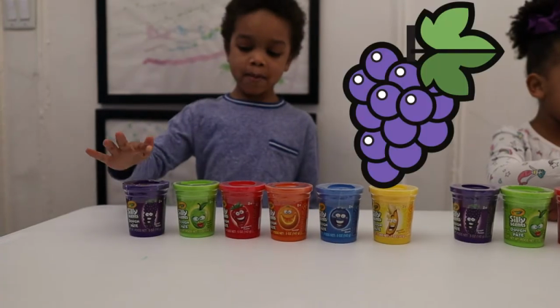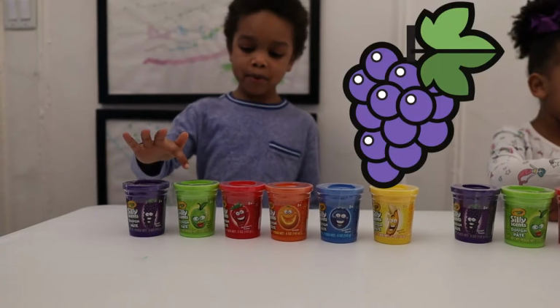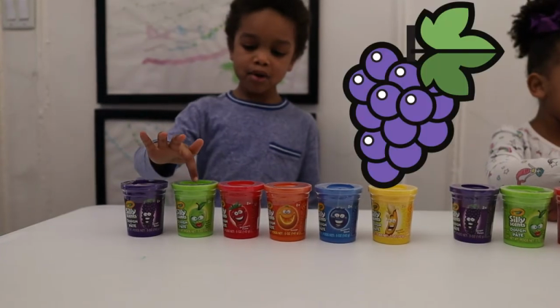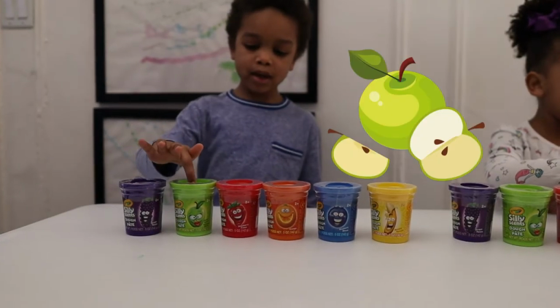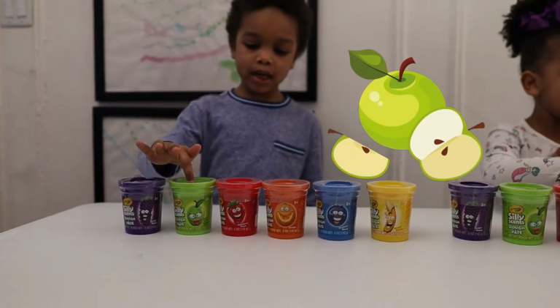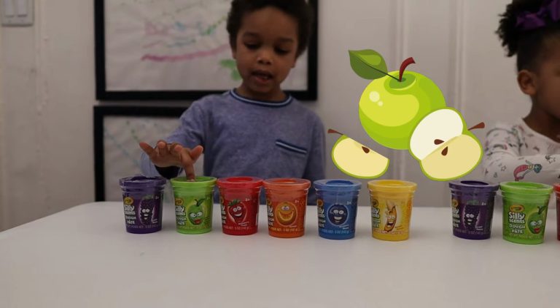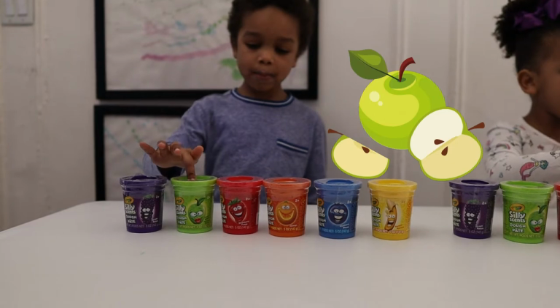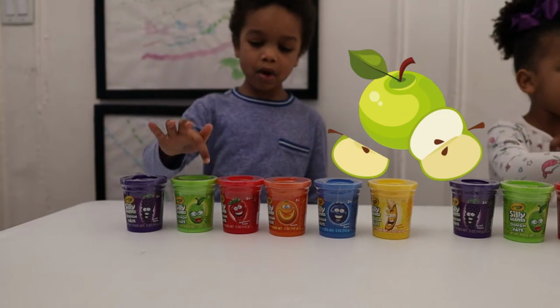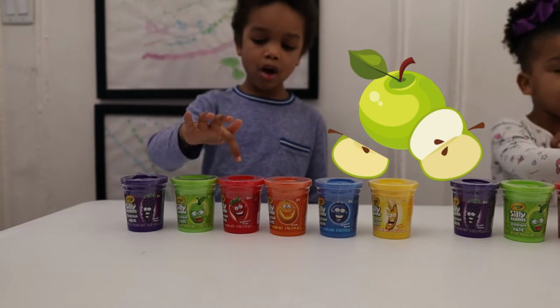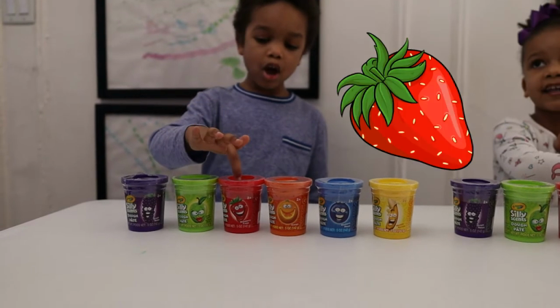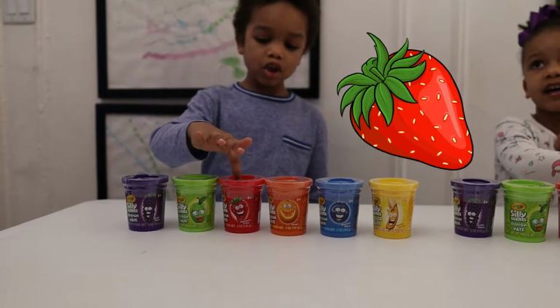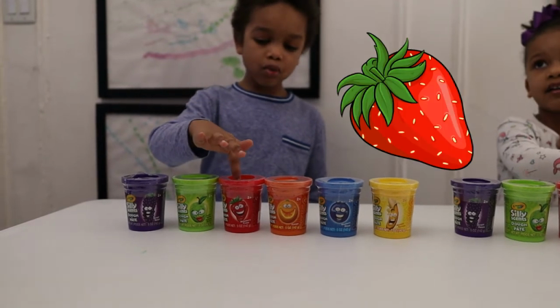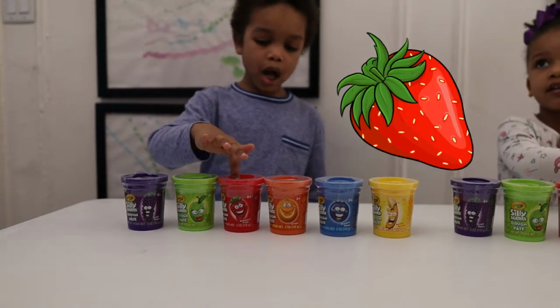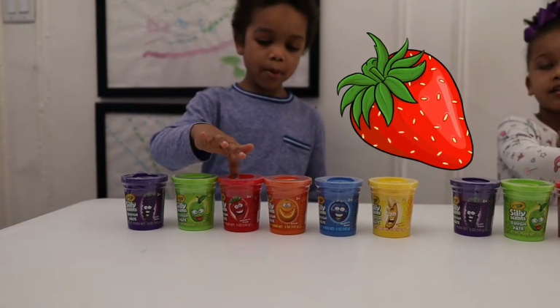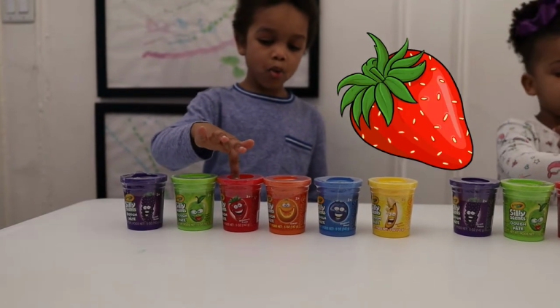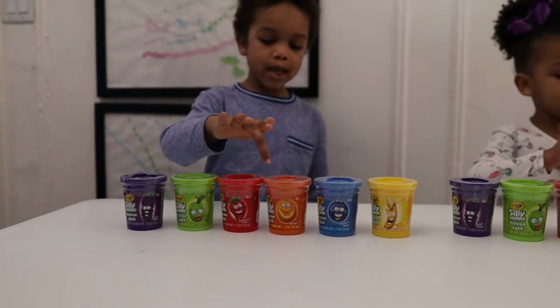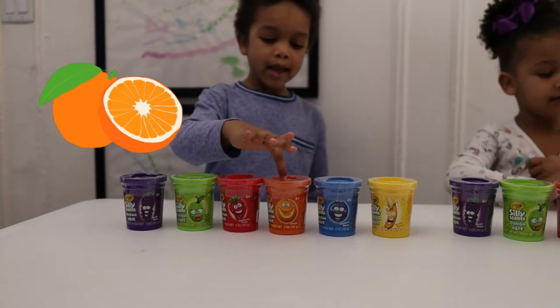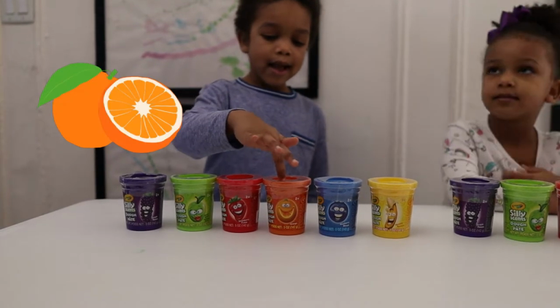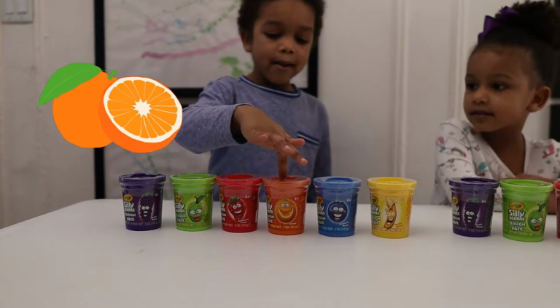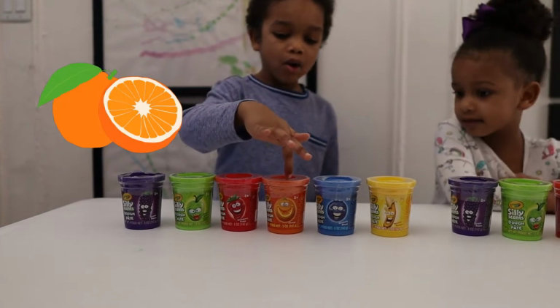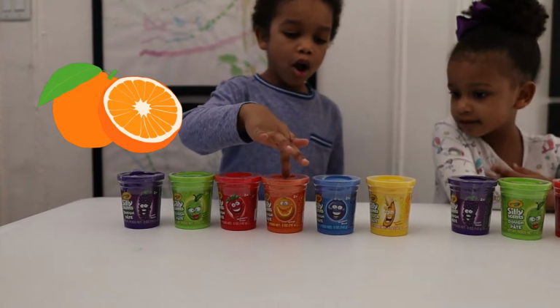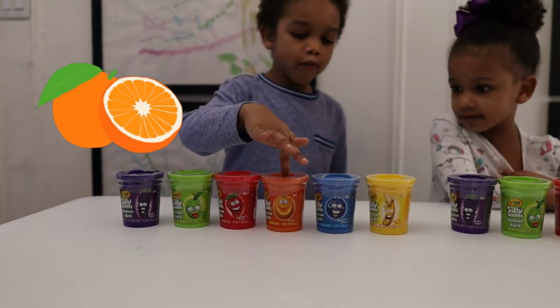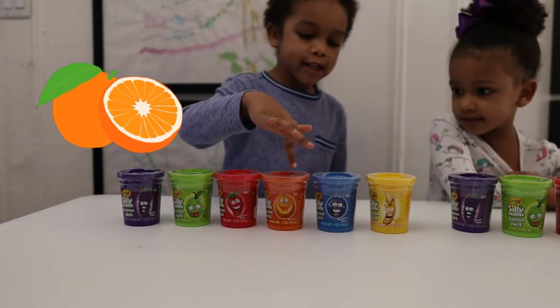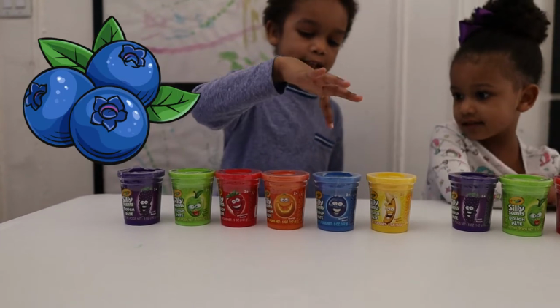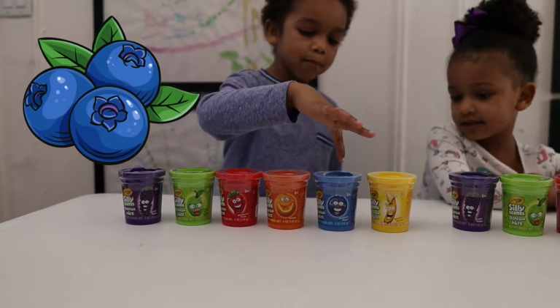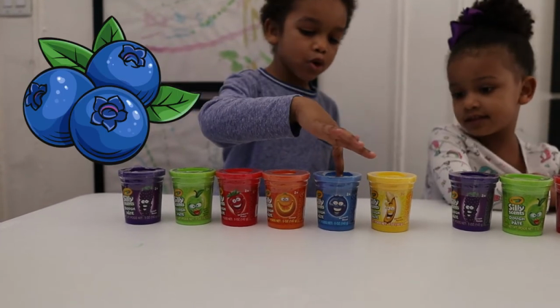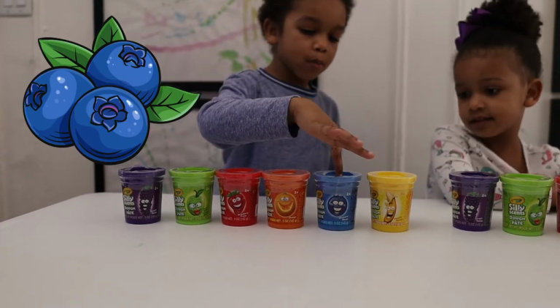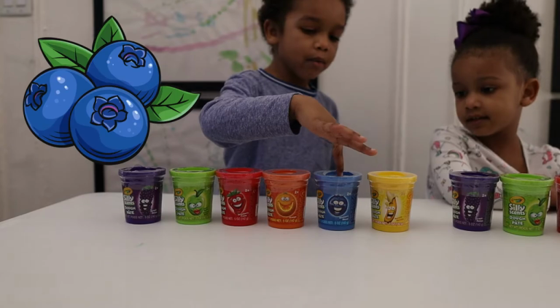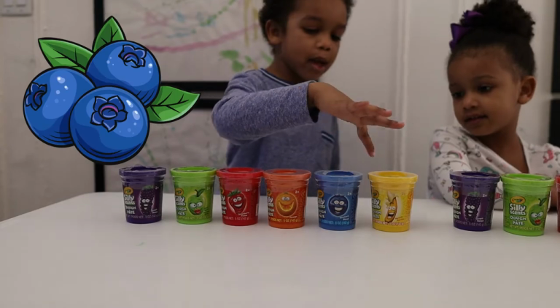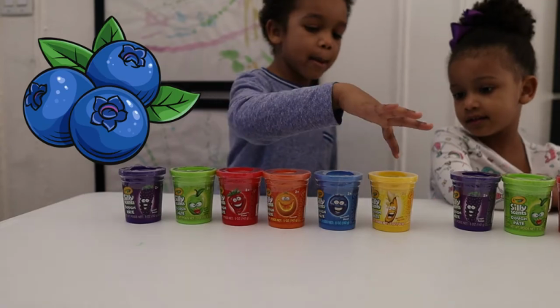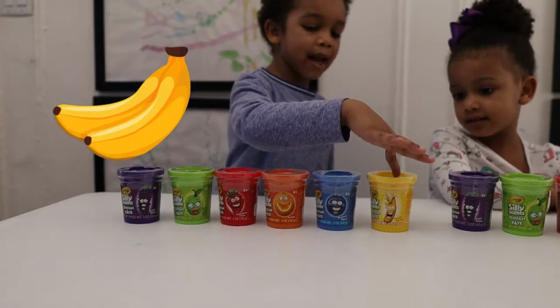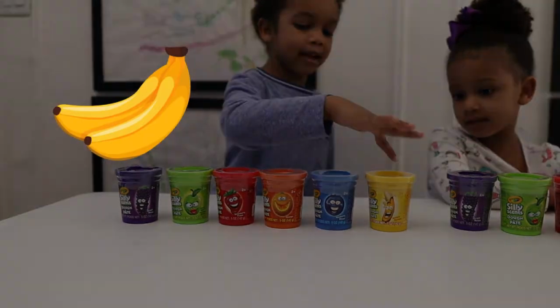Grape, Blueberry, and Banana Strawberry, Orange, Blueberry and Banana.